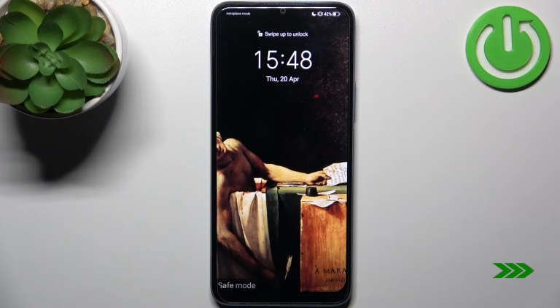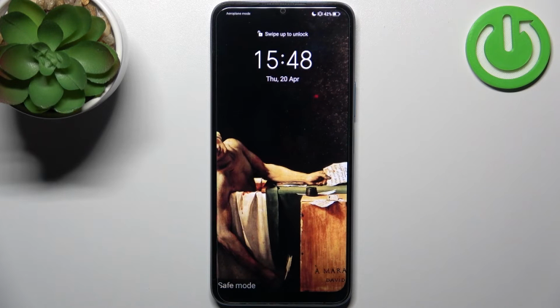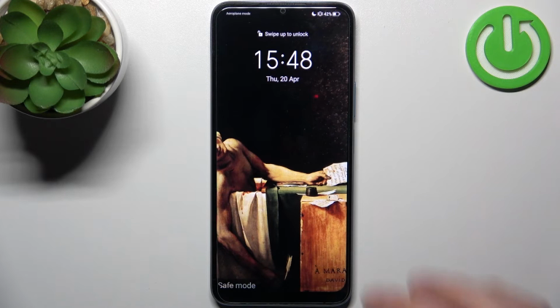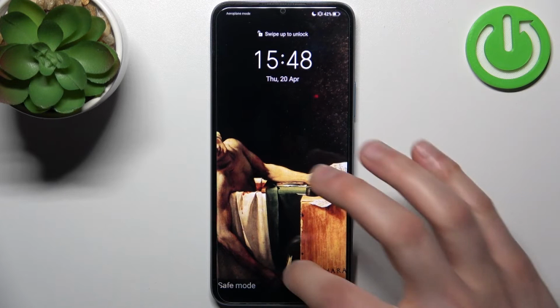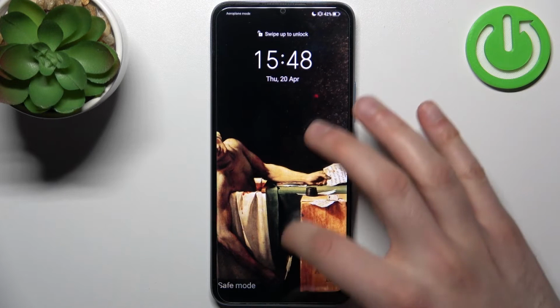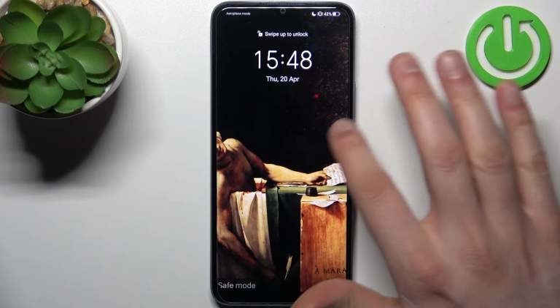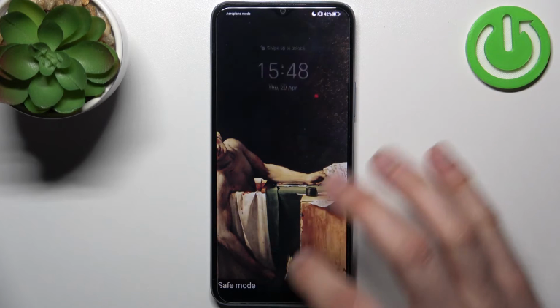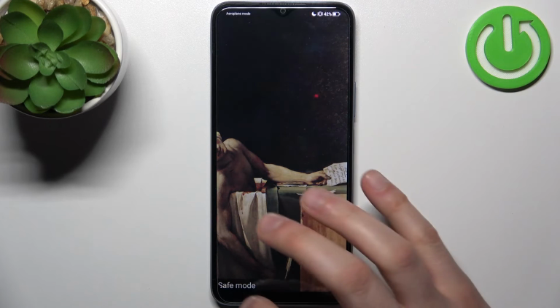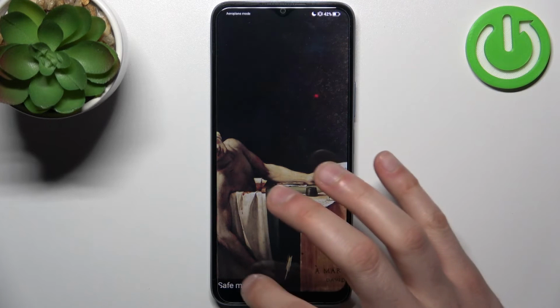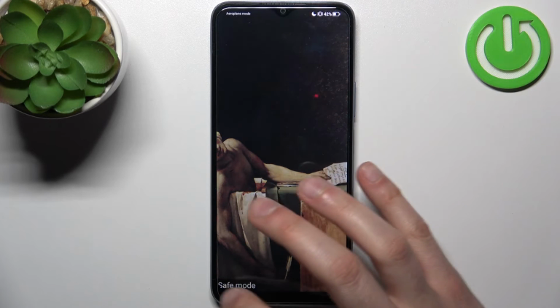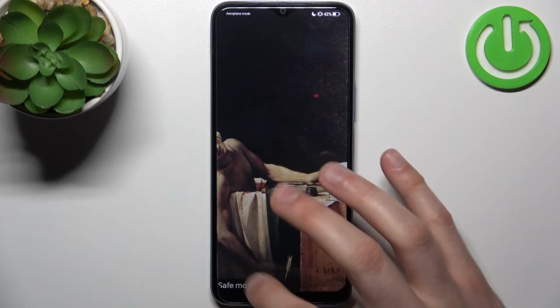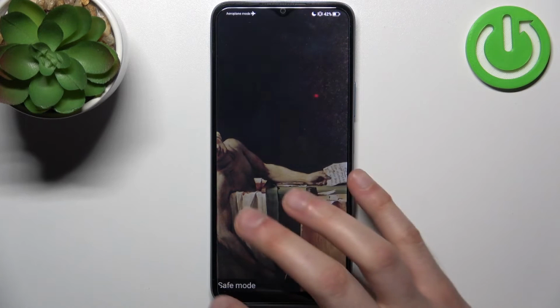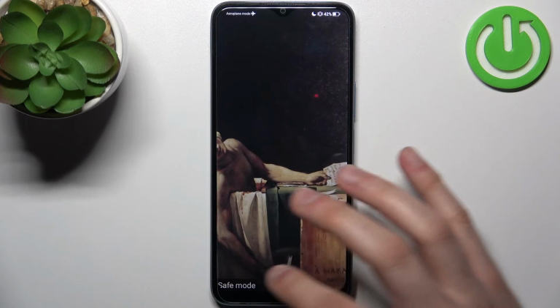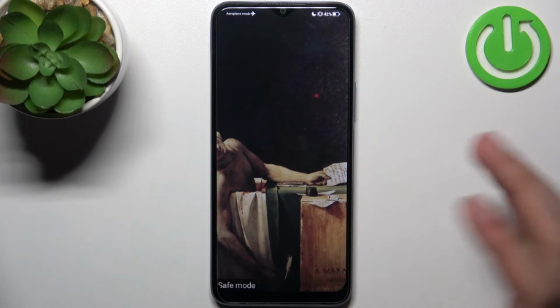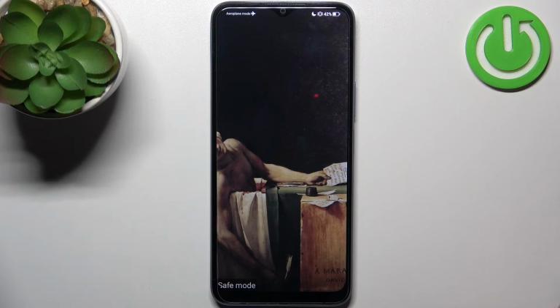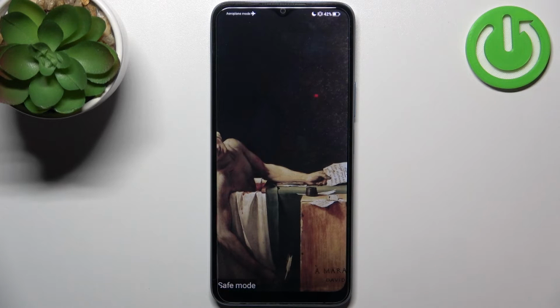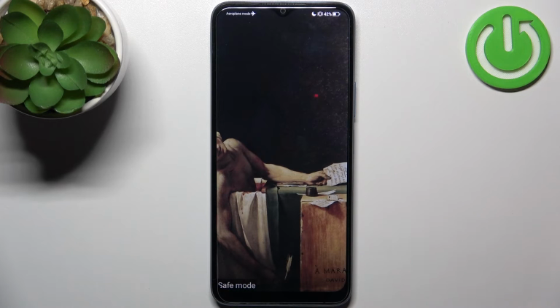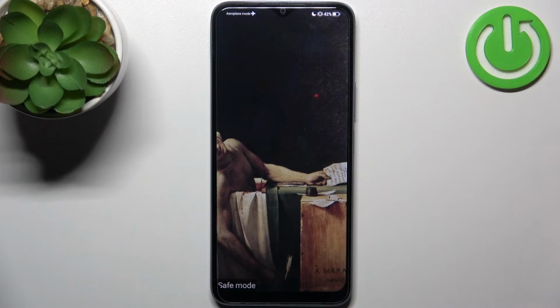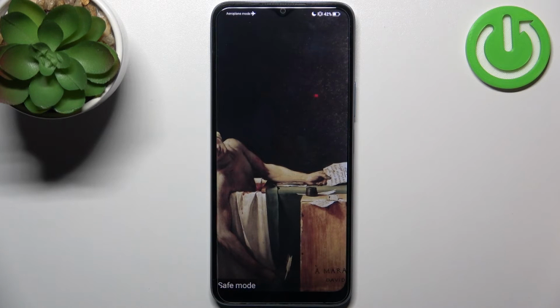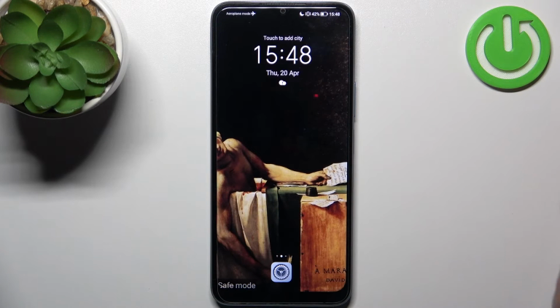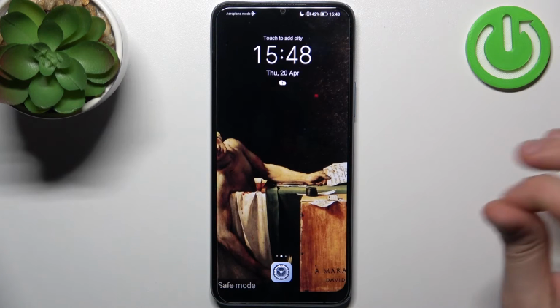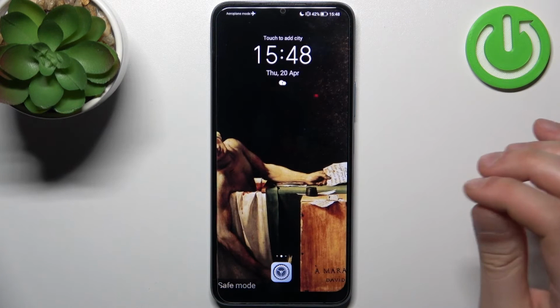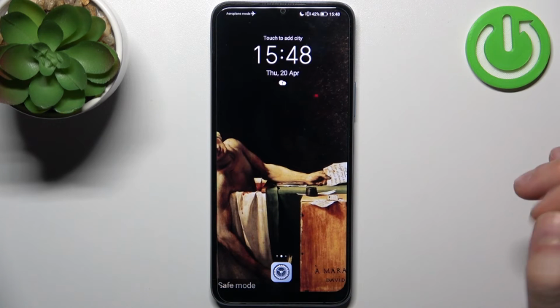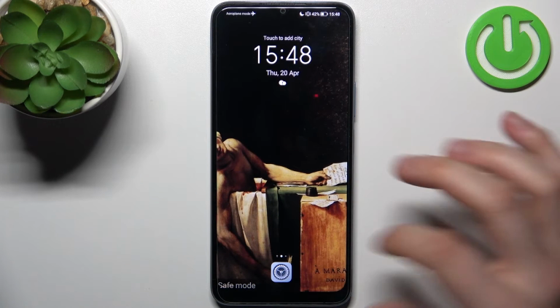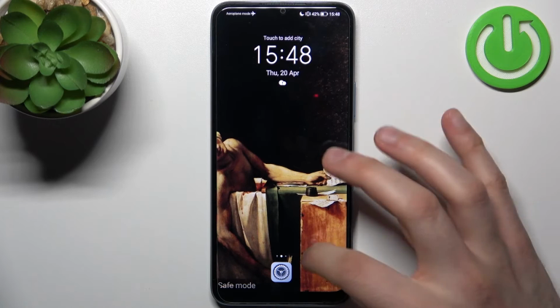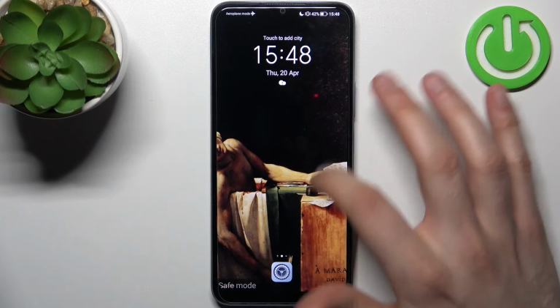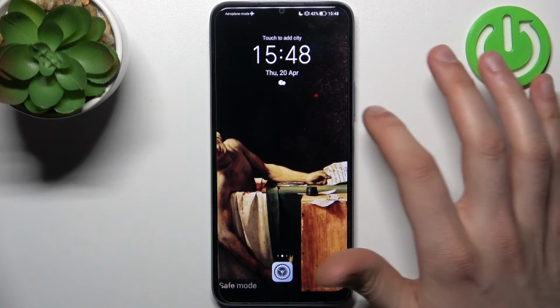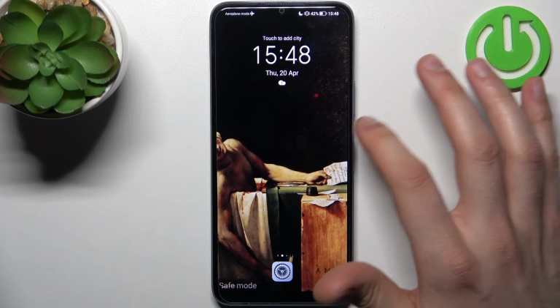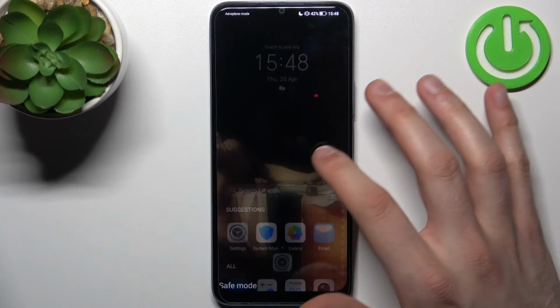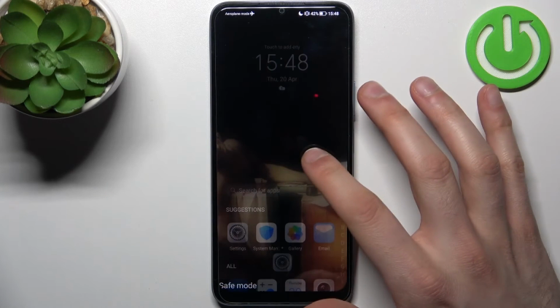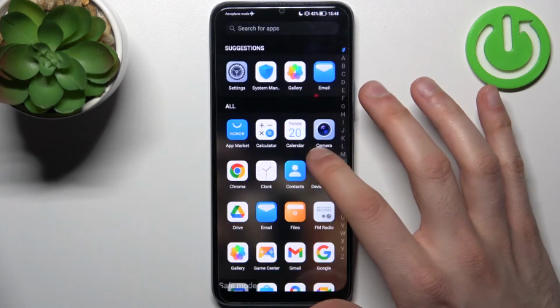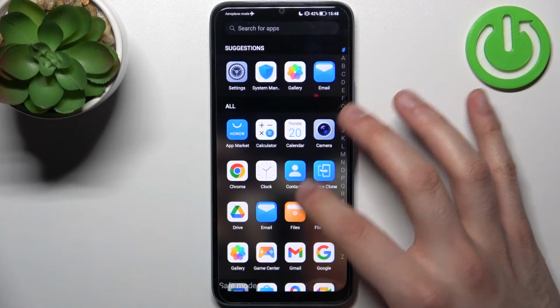As you can see, the sign here says safe mode, which is the proof that we're in safe mode right now.